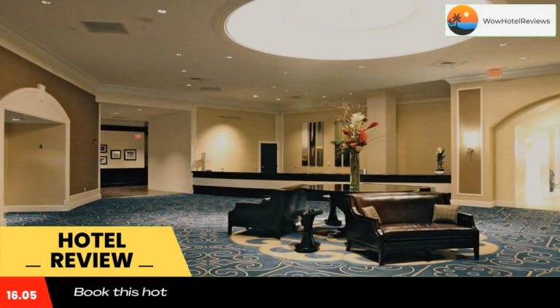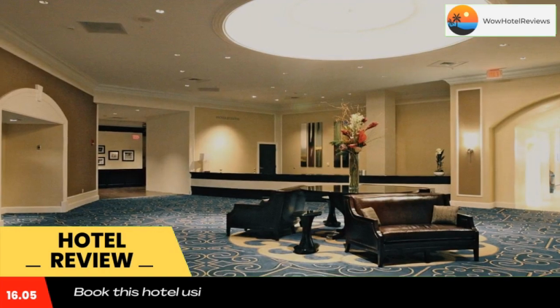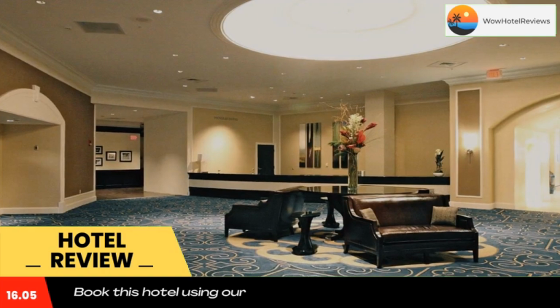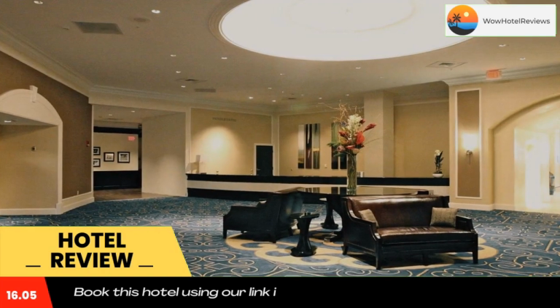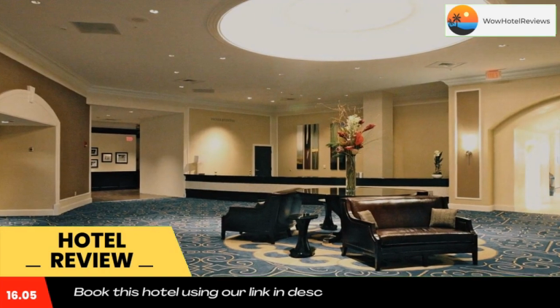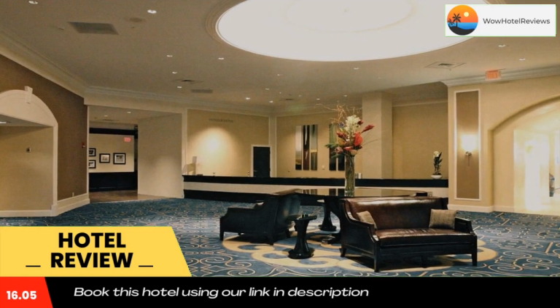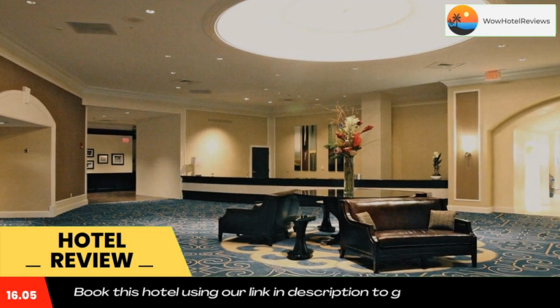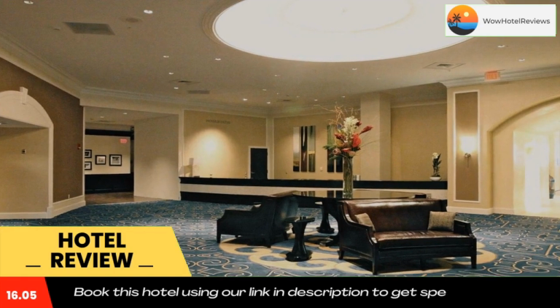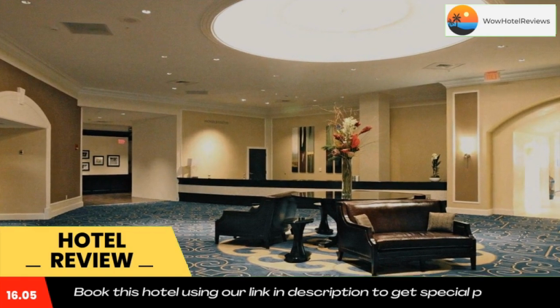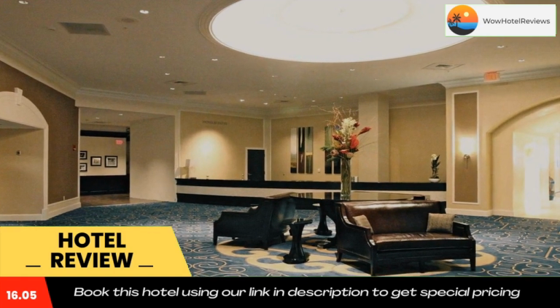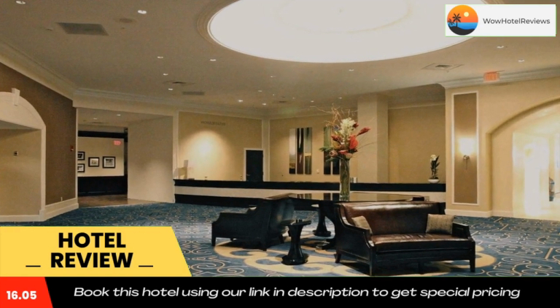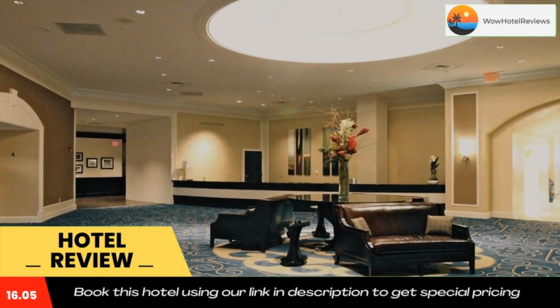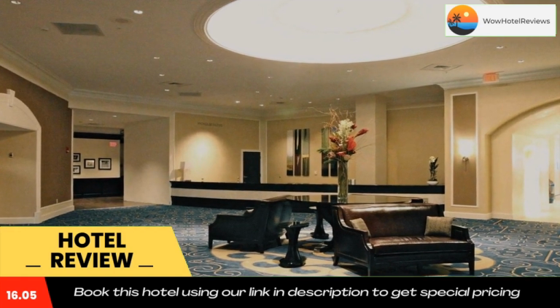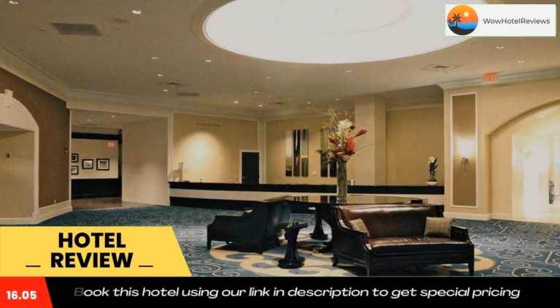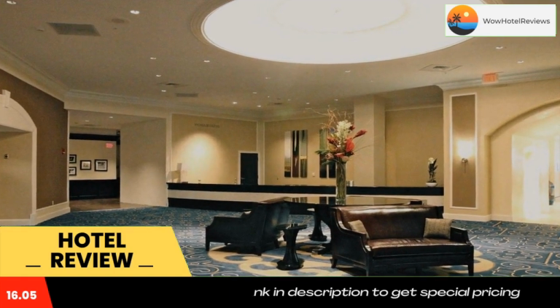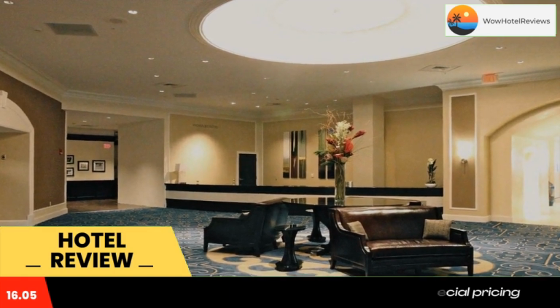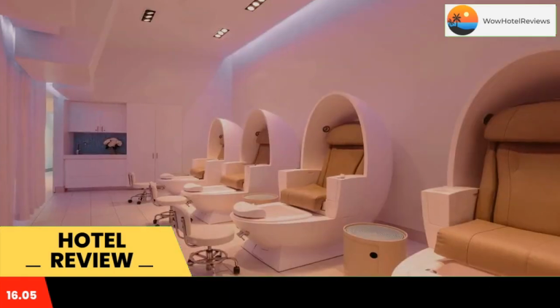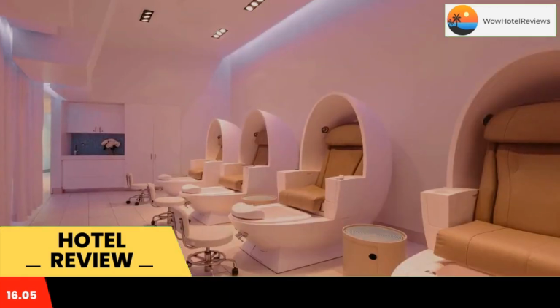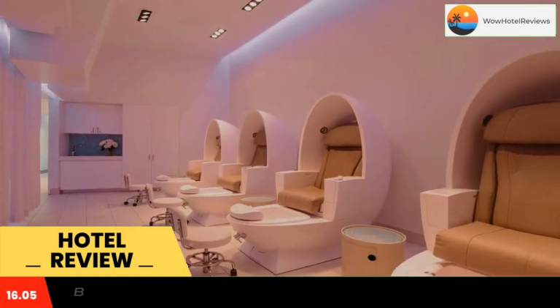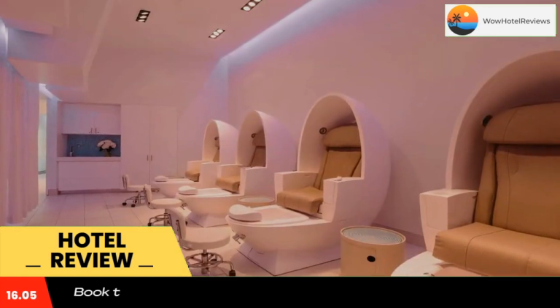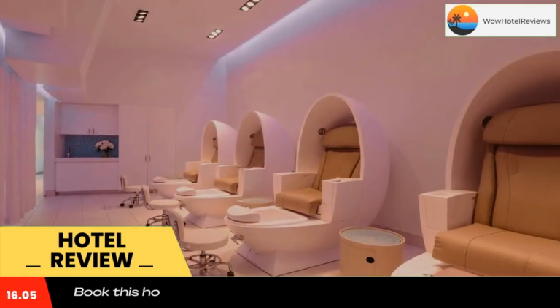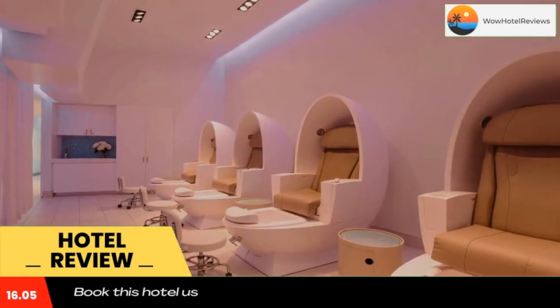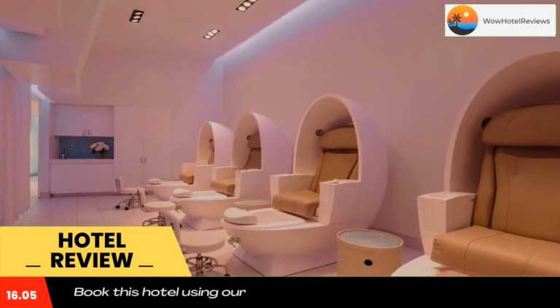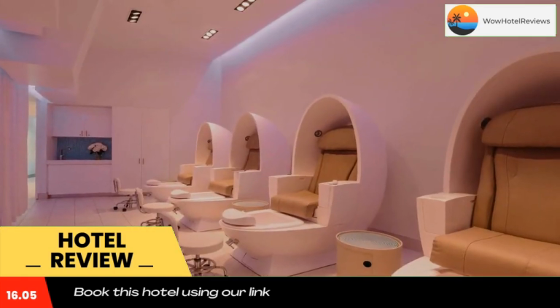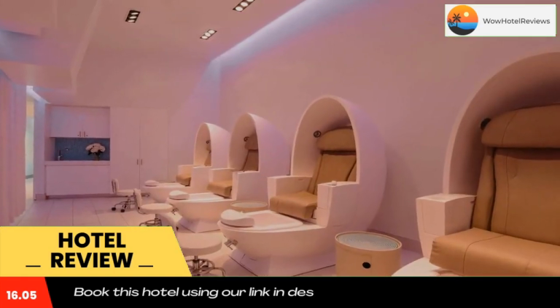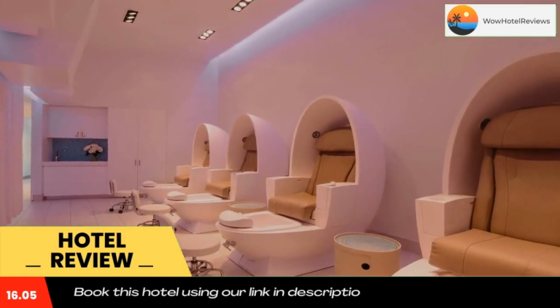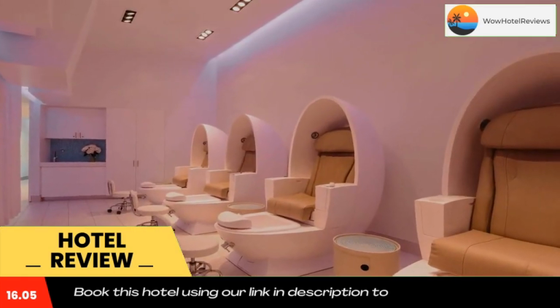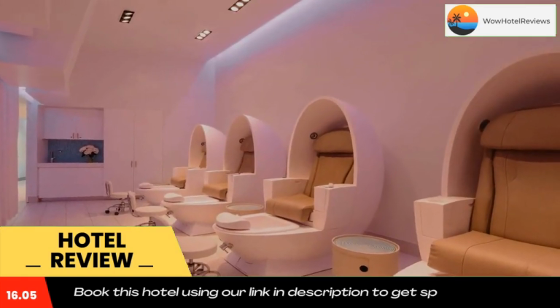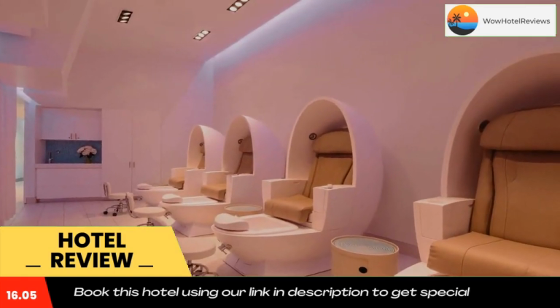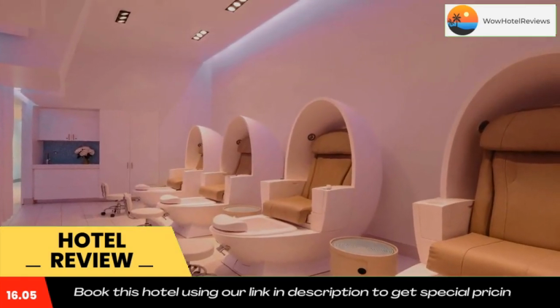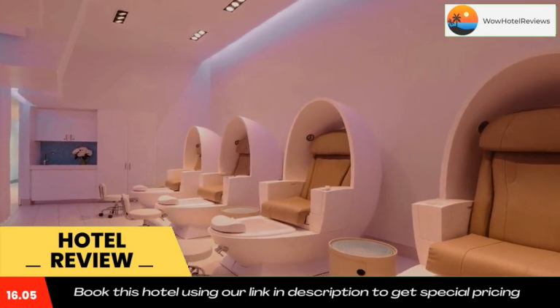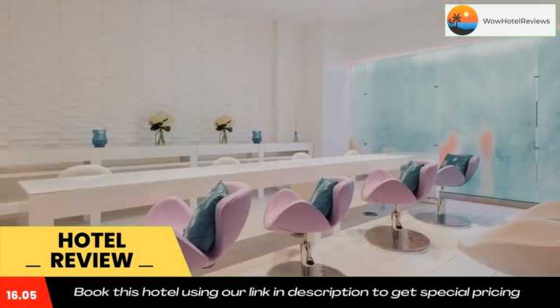Use our link in the description to get a good discount on this hotel. Don't forget to like and subscribe to our channel.